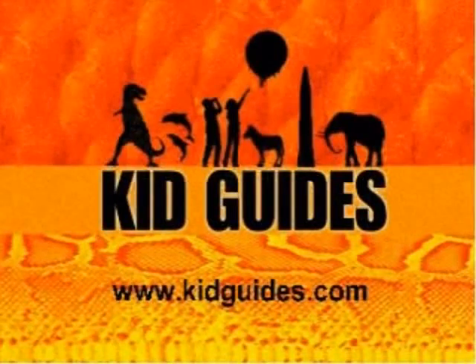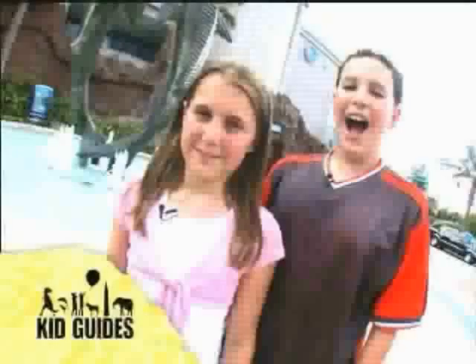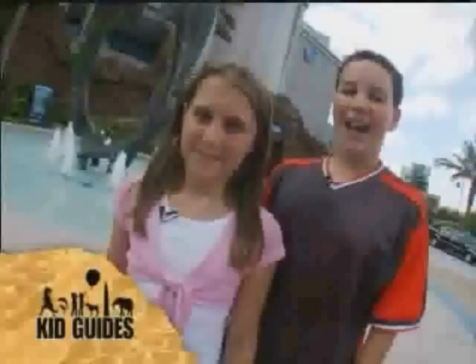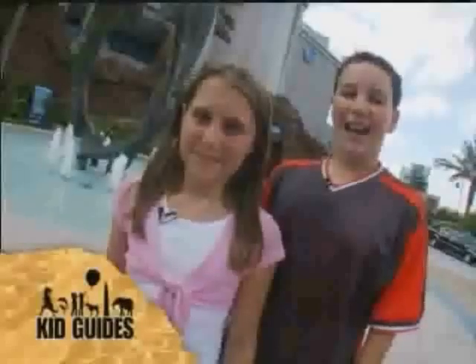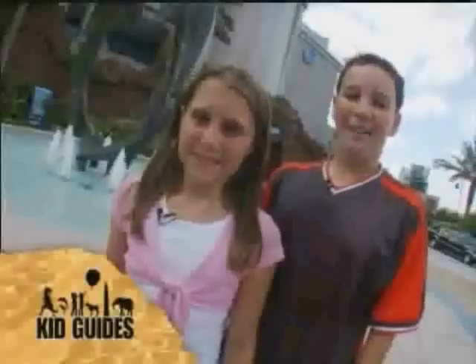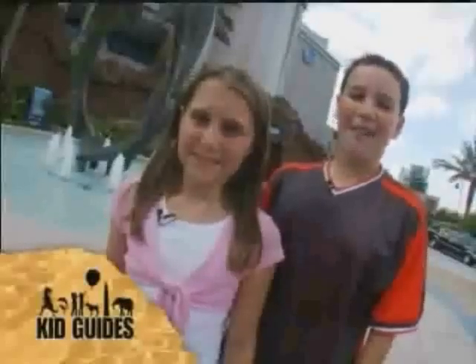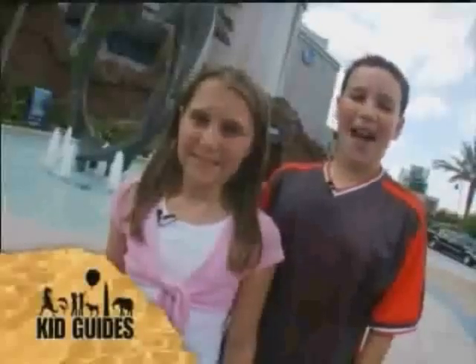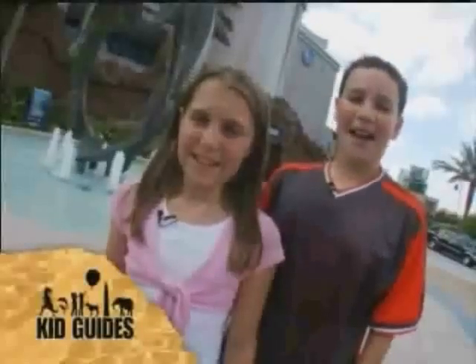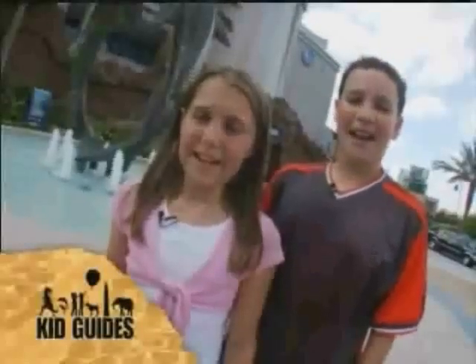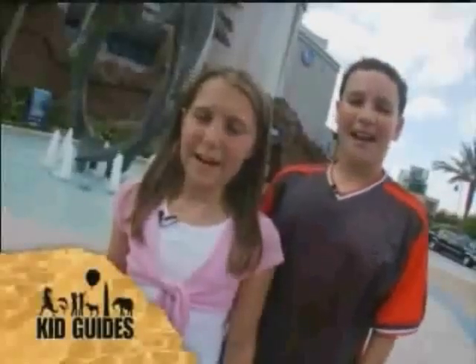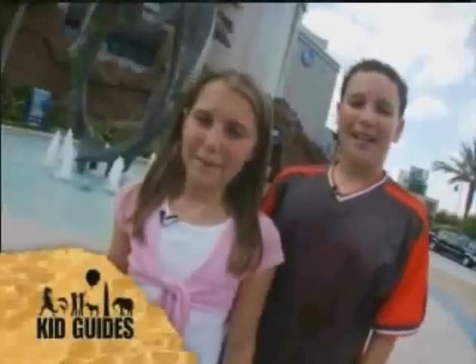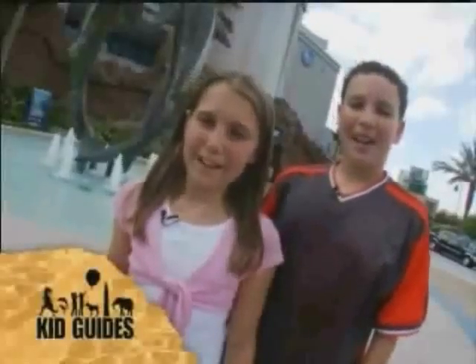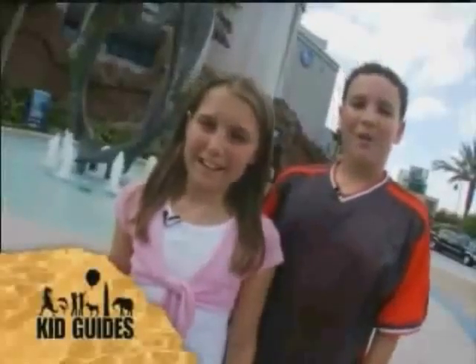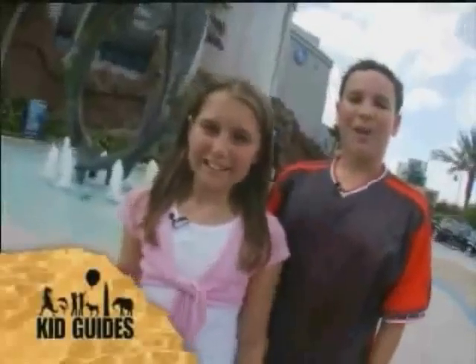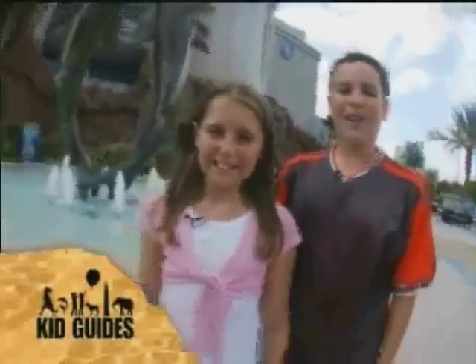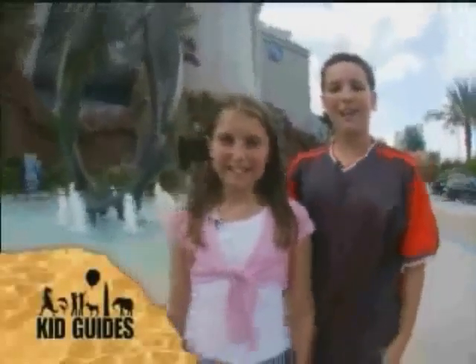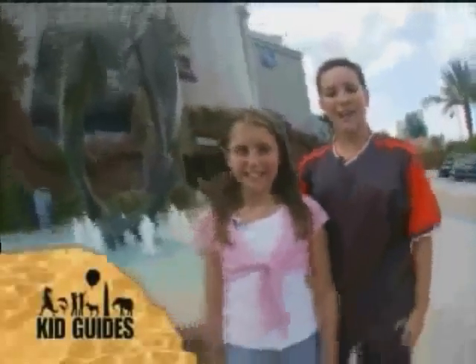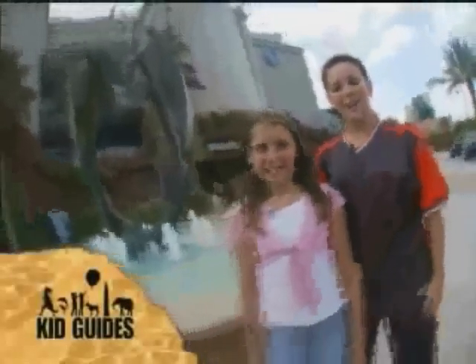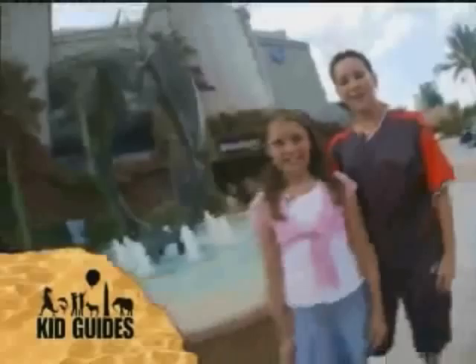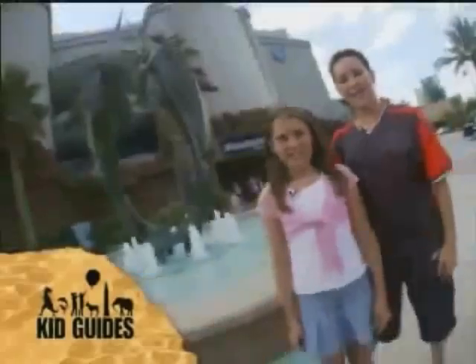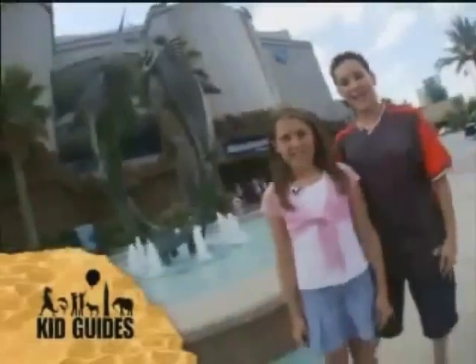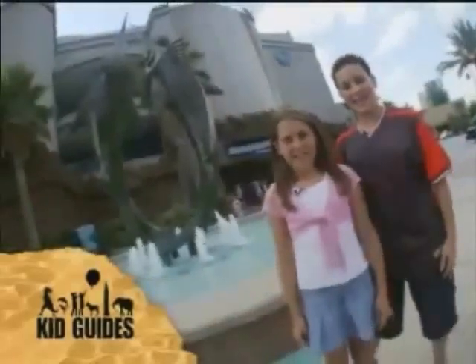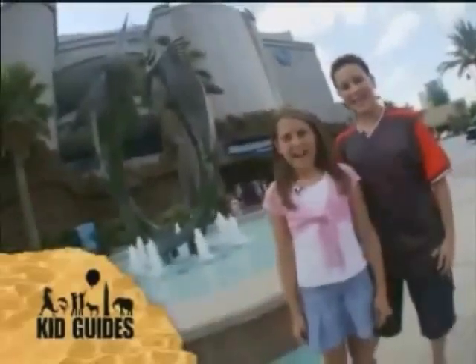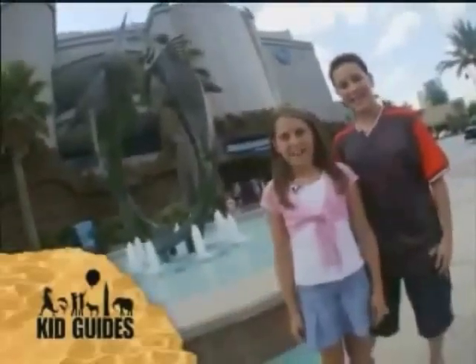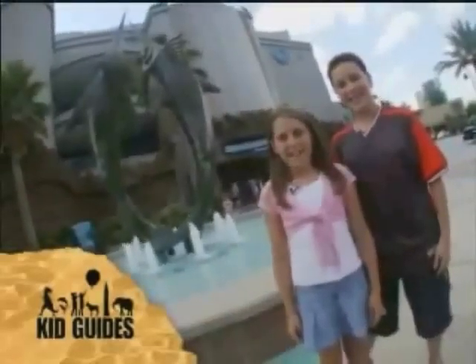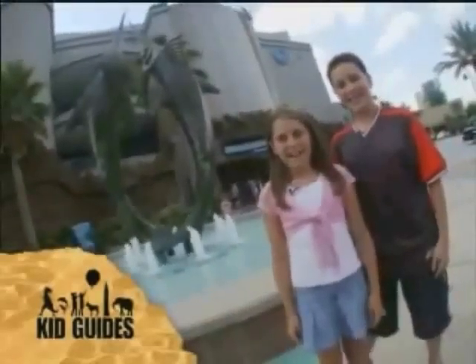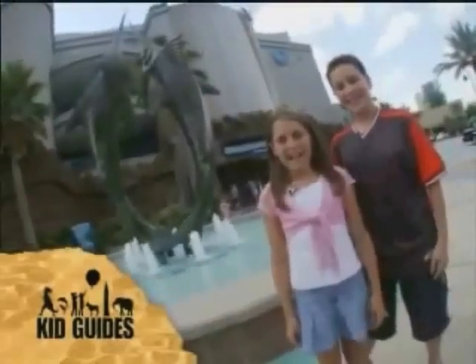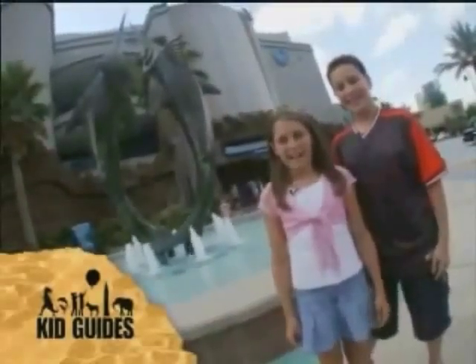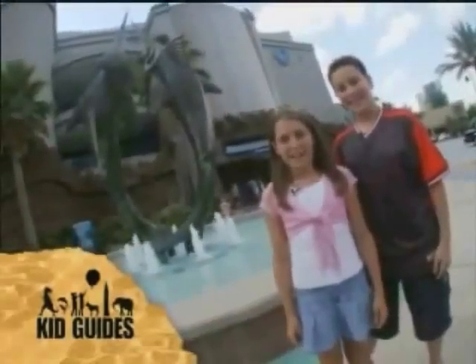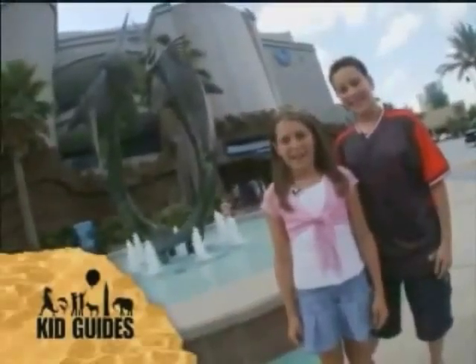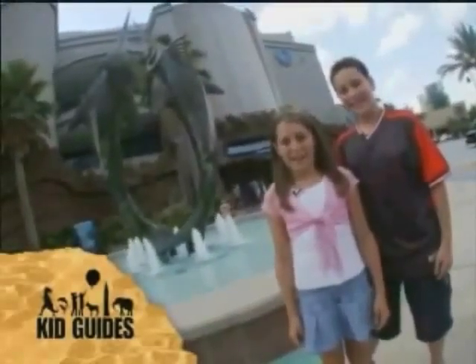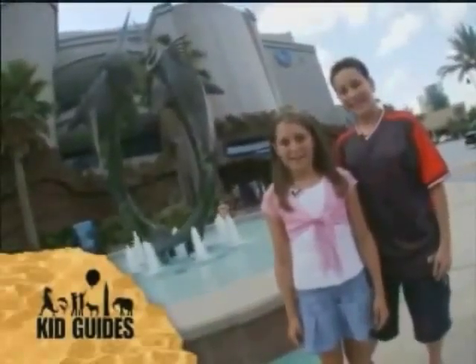Hi, I'm Matt, and I'm Brittany. We're here in Houston, Texas, at the Downtown Aquarium.